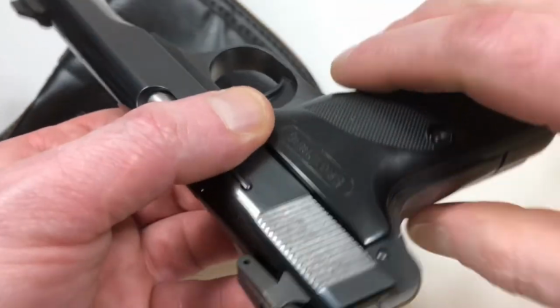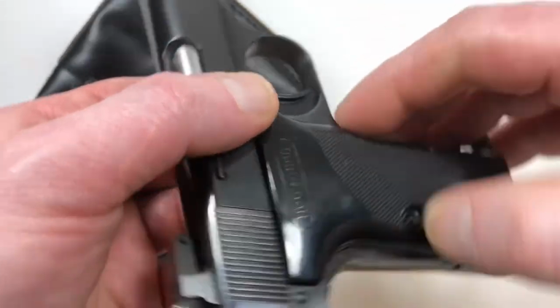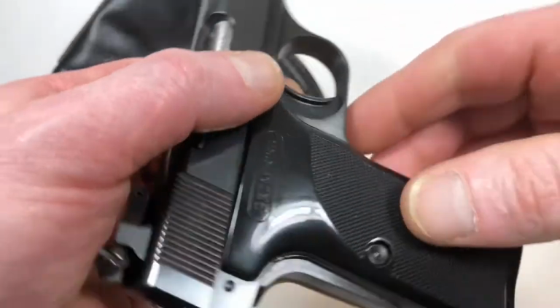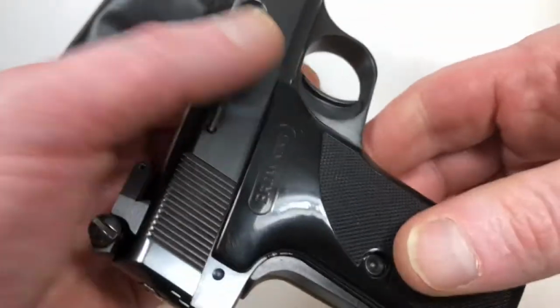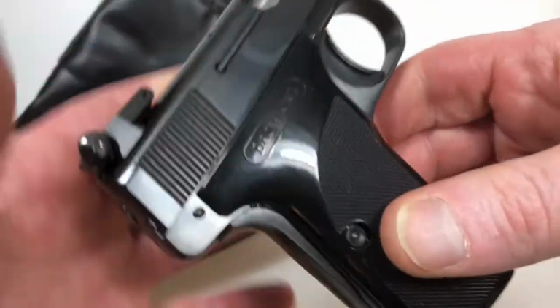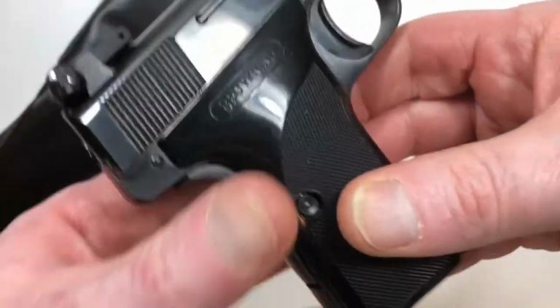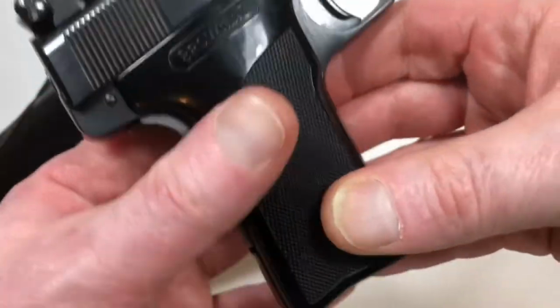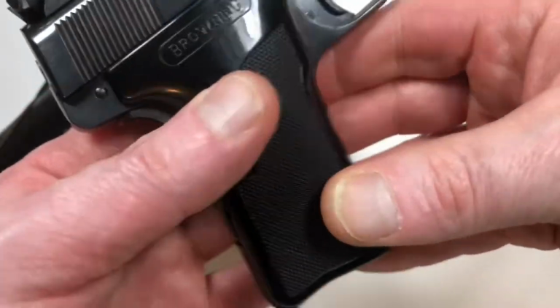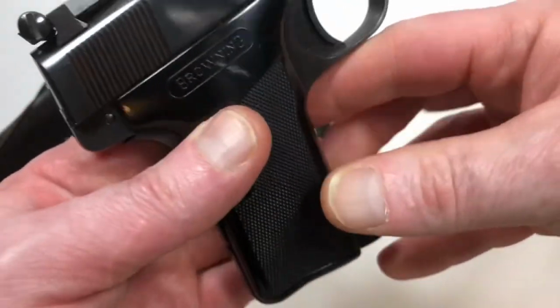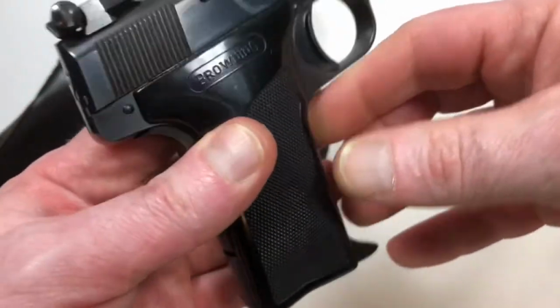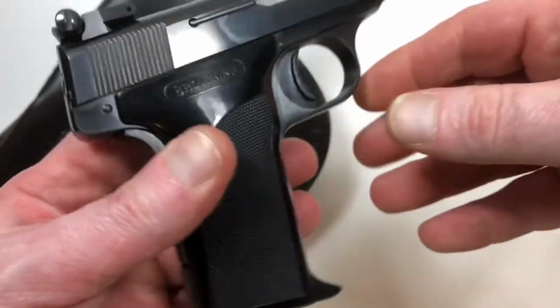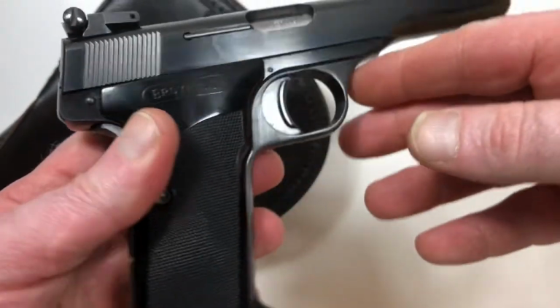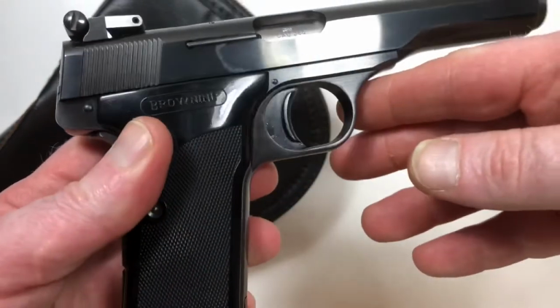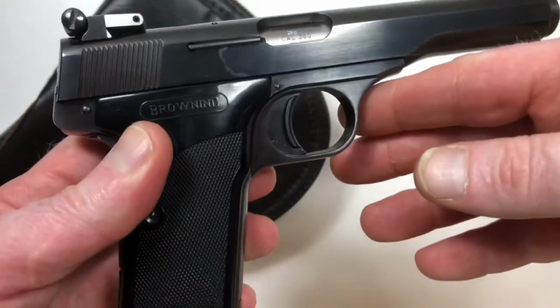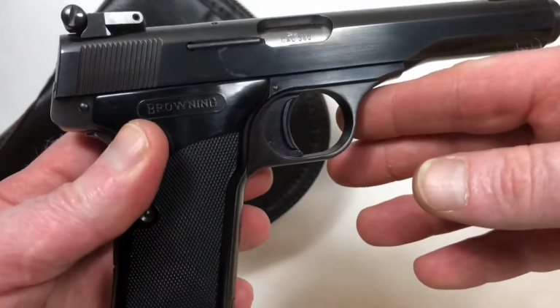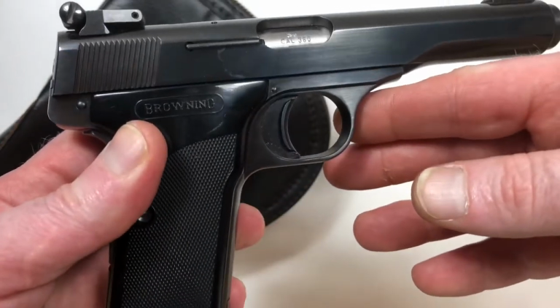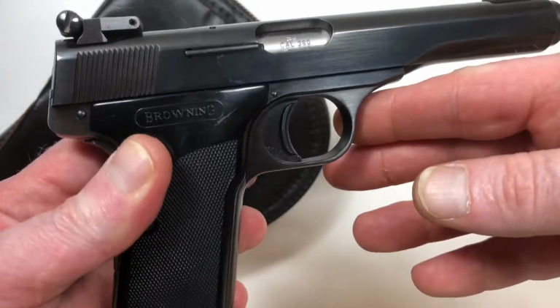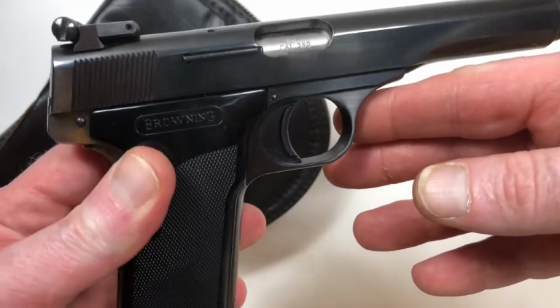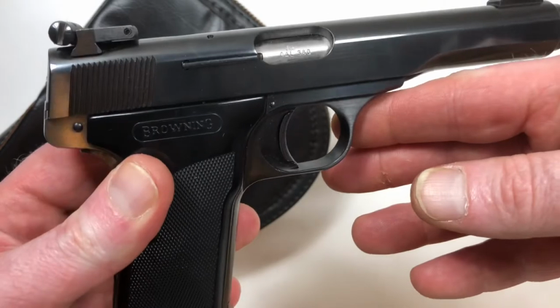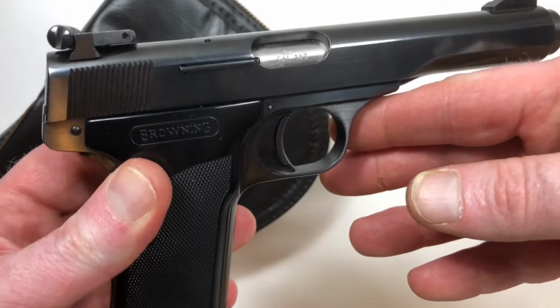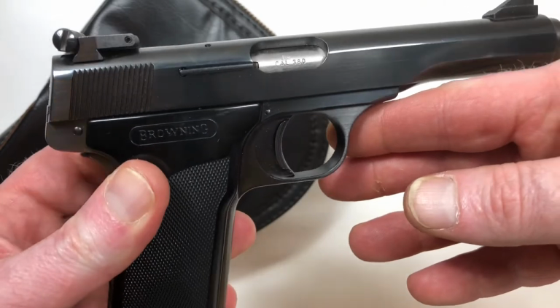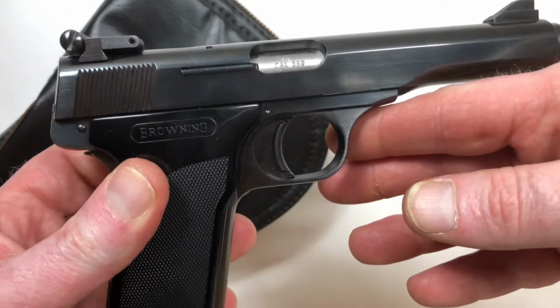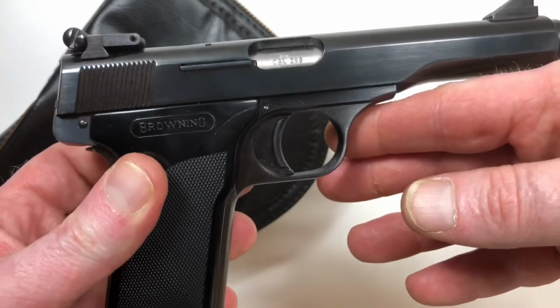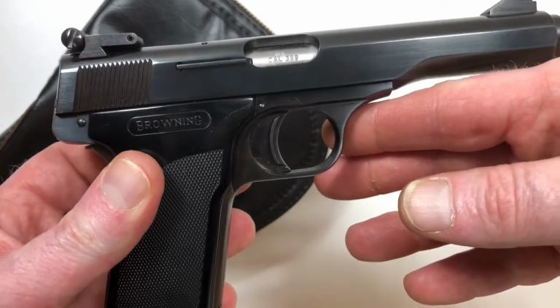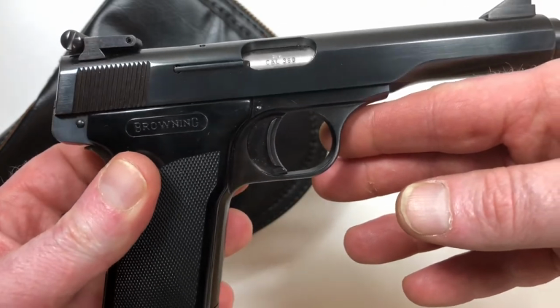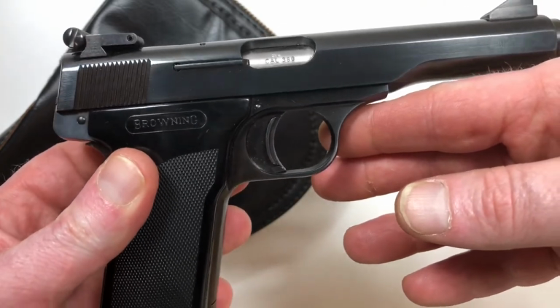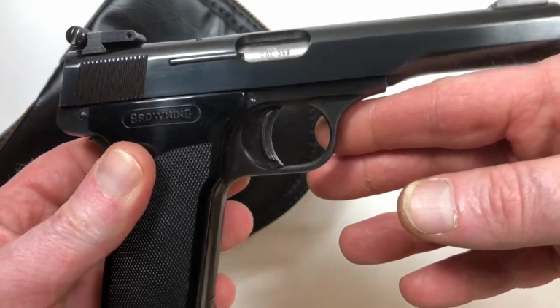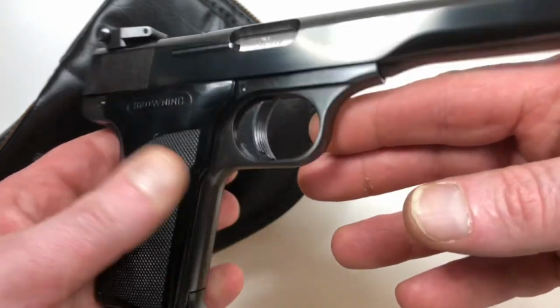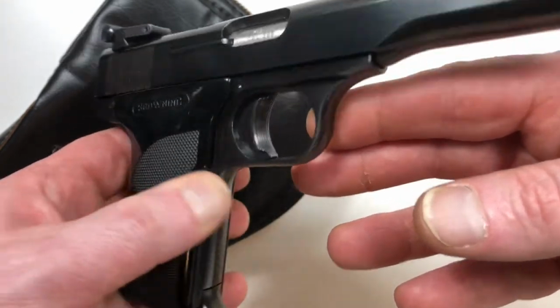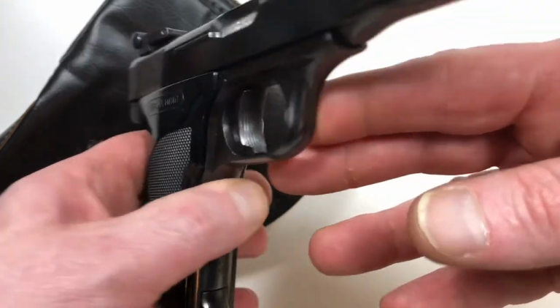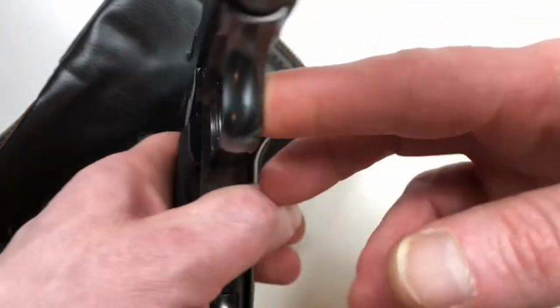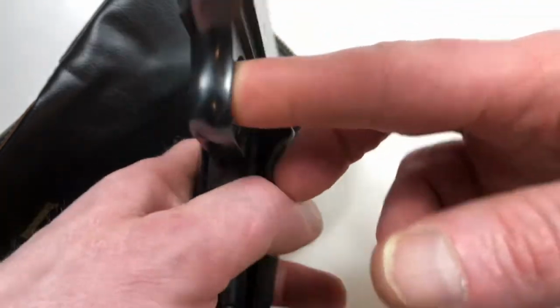I don't believe this gun has ever been fired. It is in incredible condition.